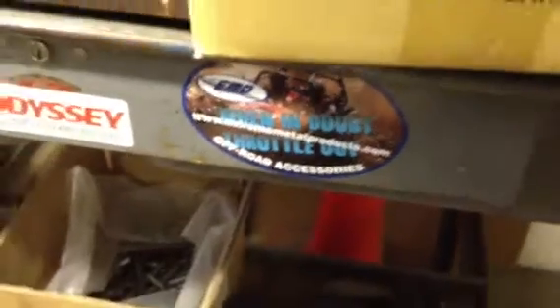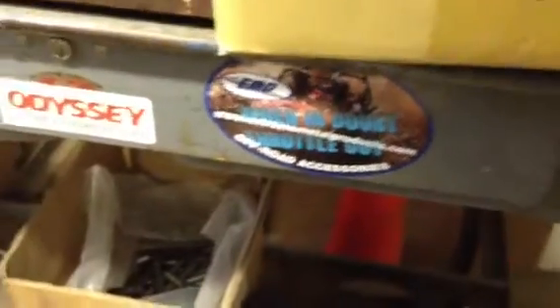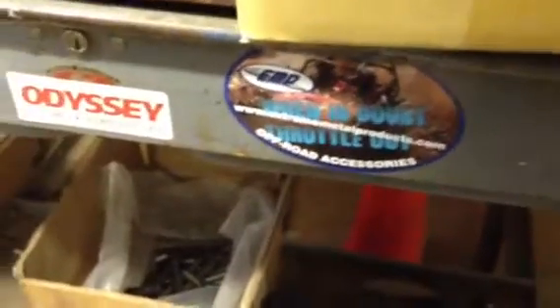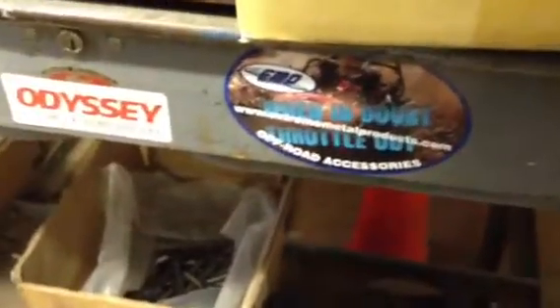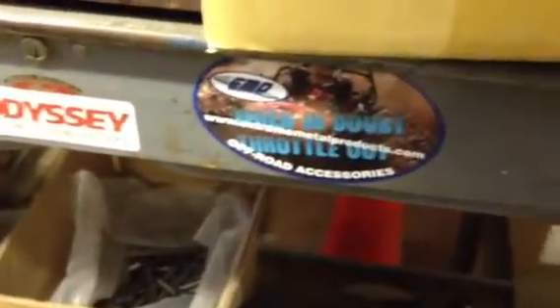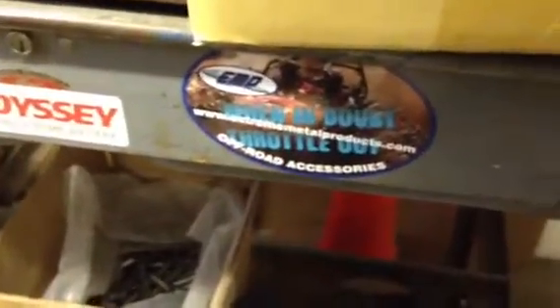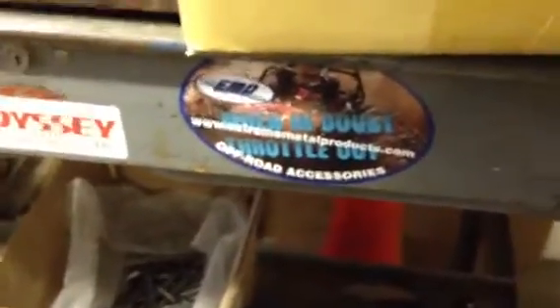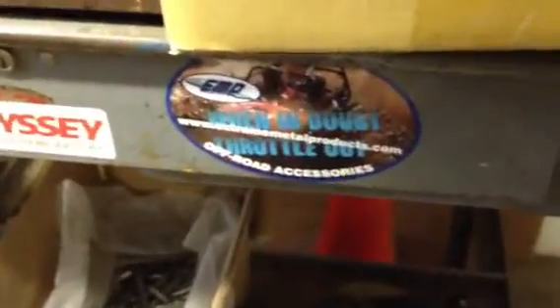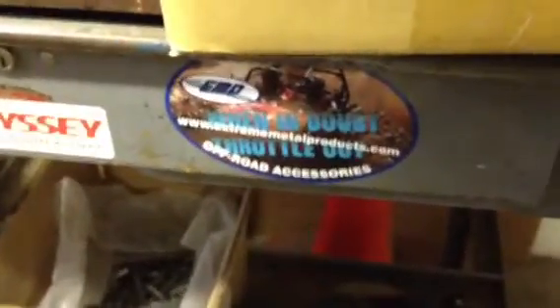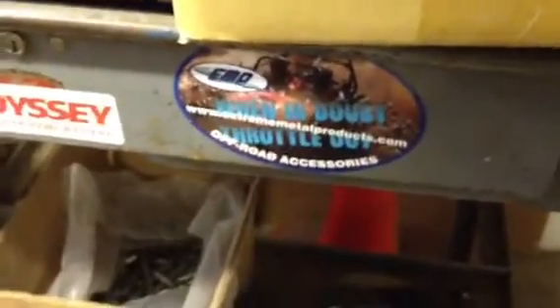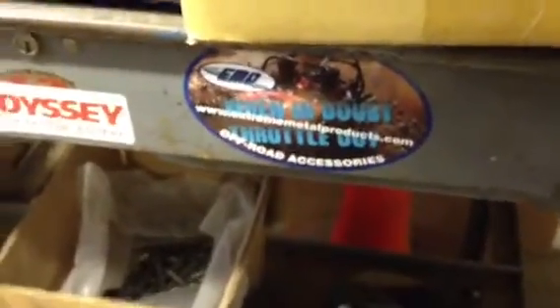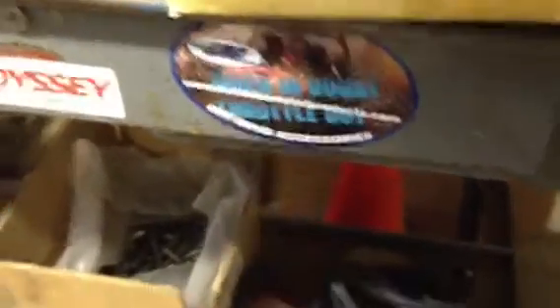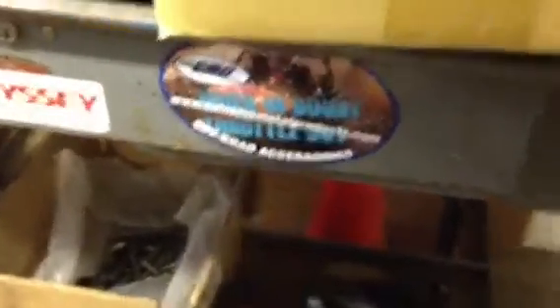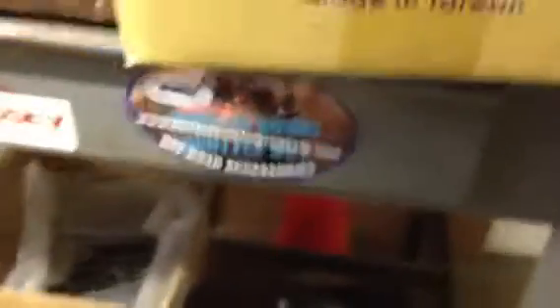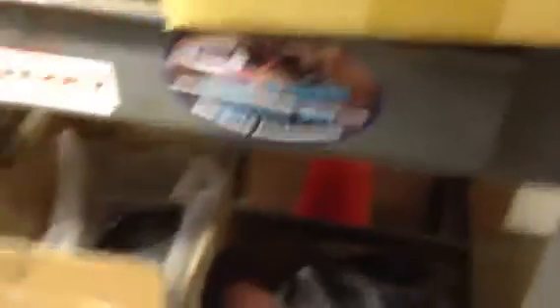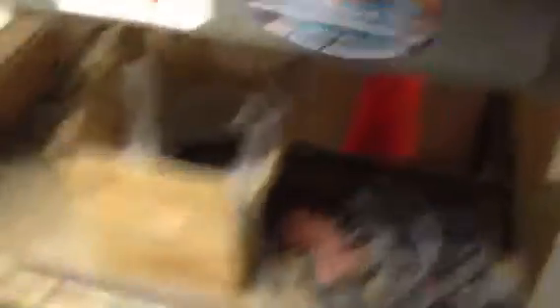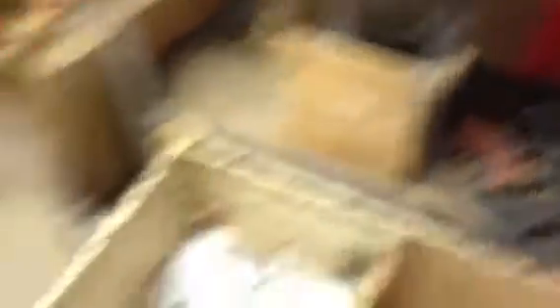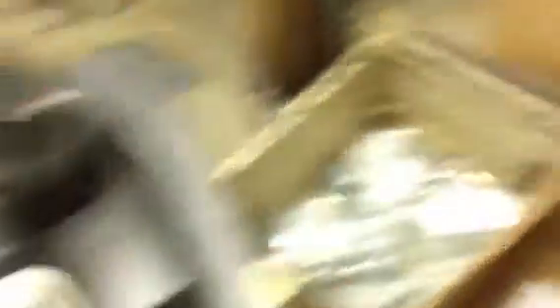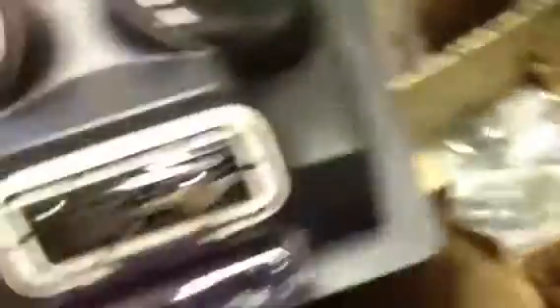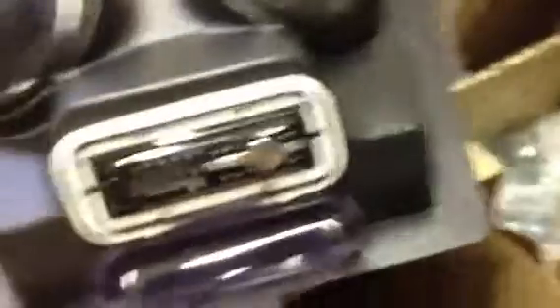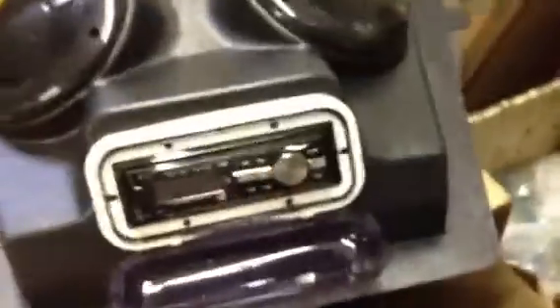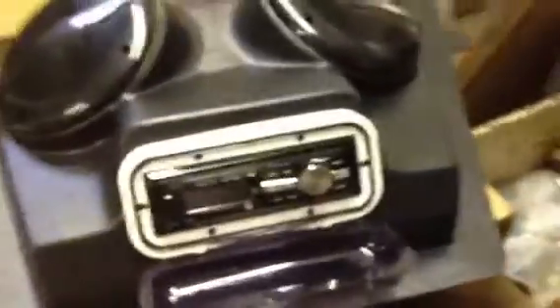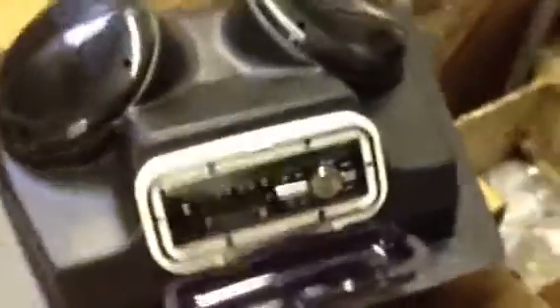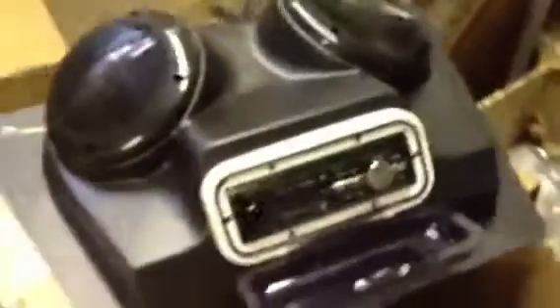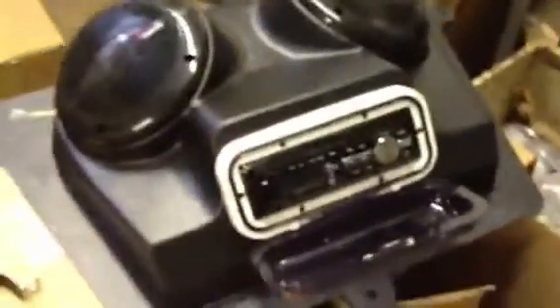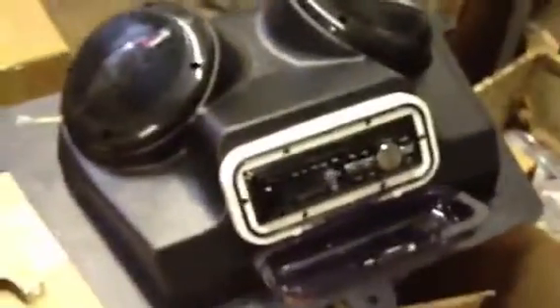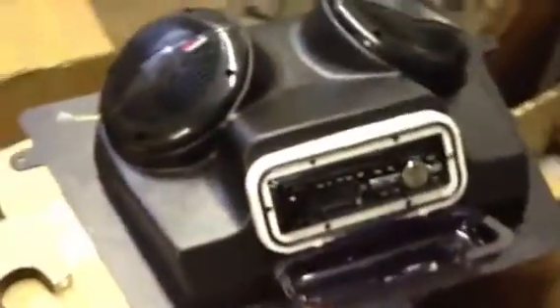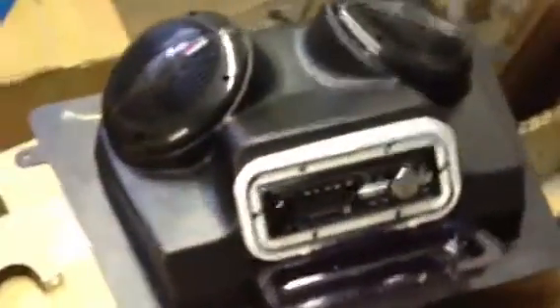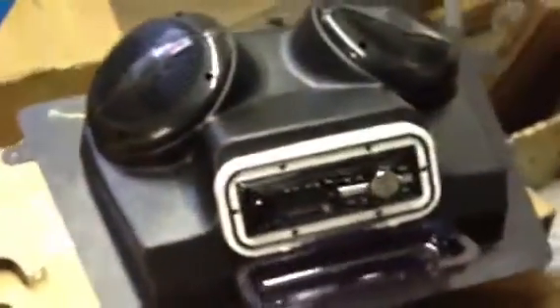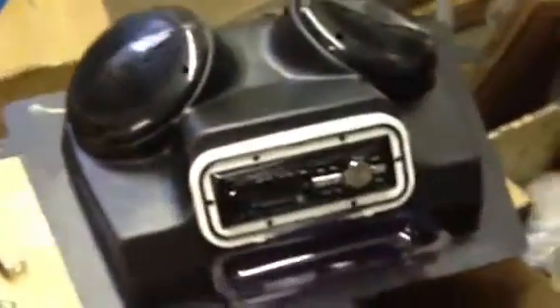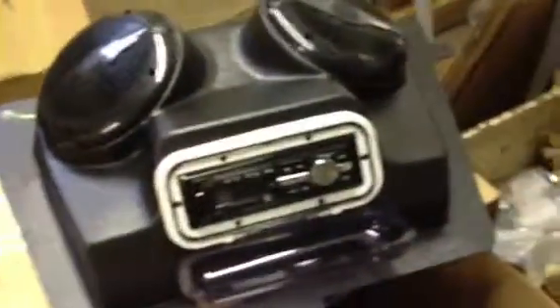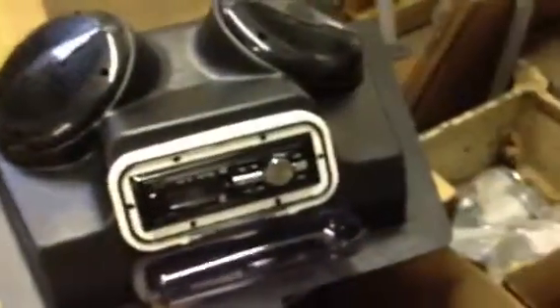Hi, we're here at Xtreme Metal Products, or XMP, out of Cleveland. I want to show you our overhead stereo console.